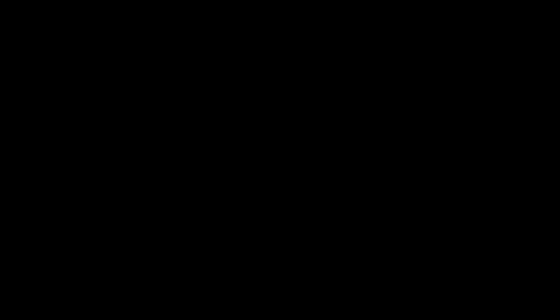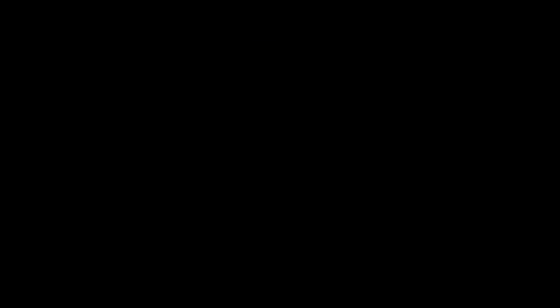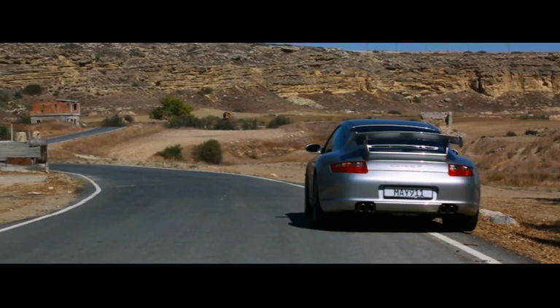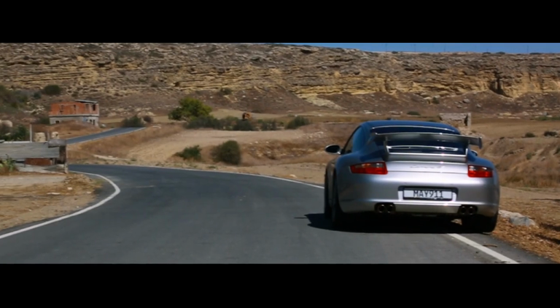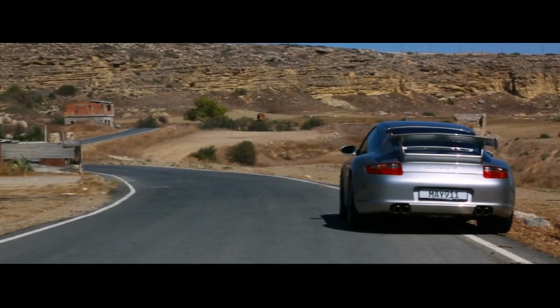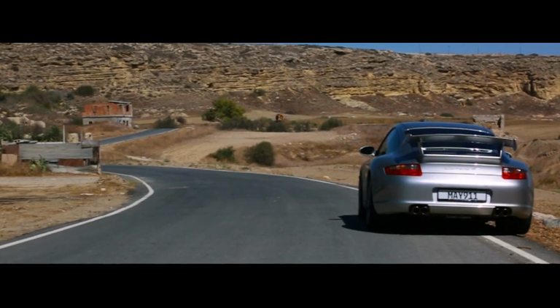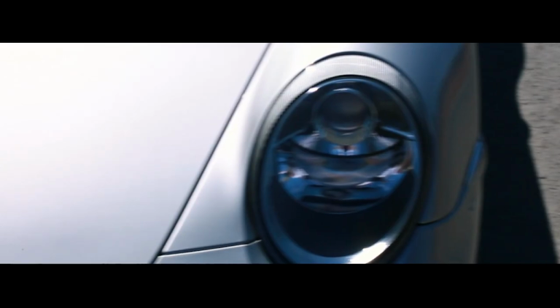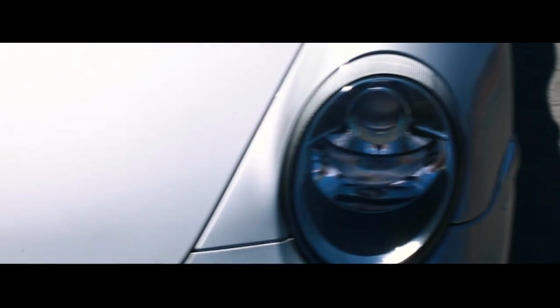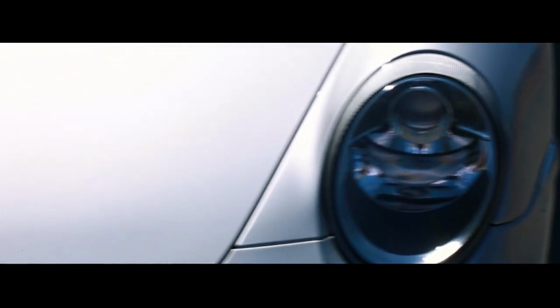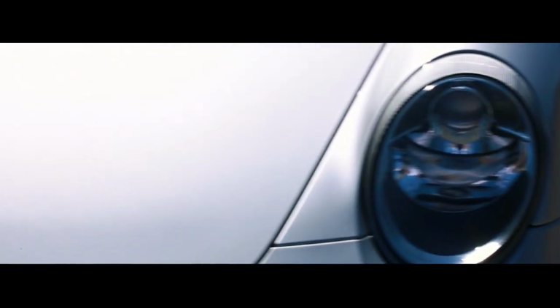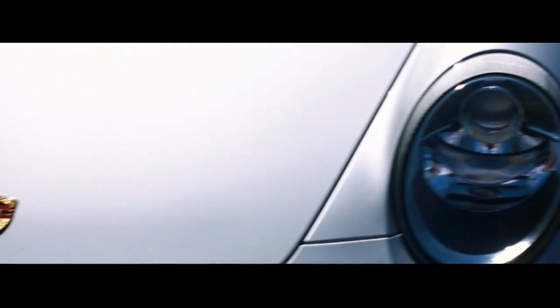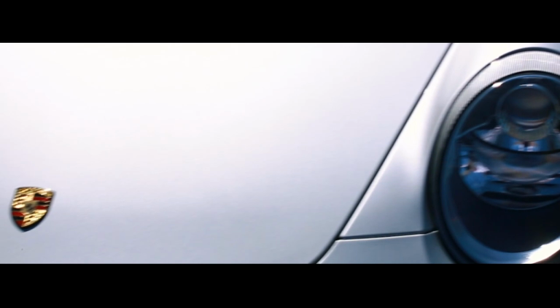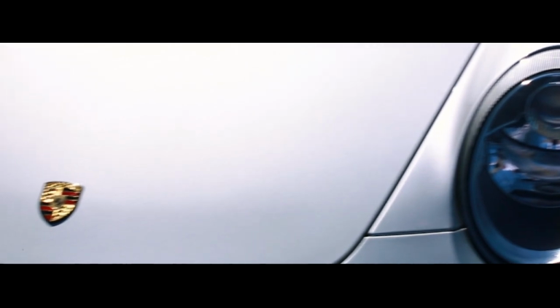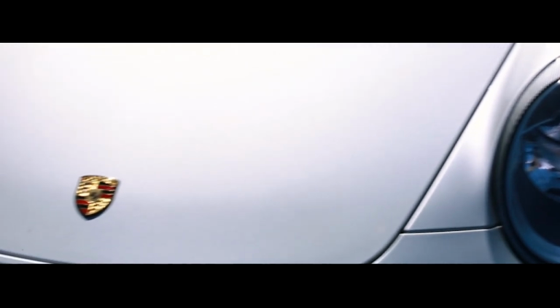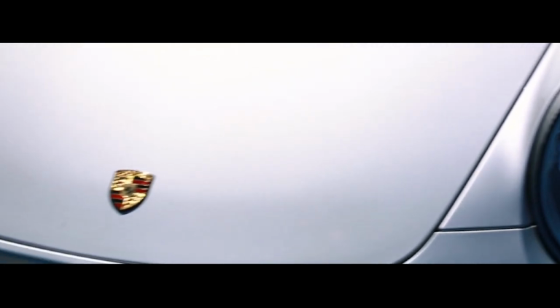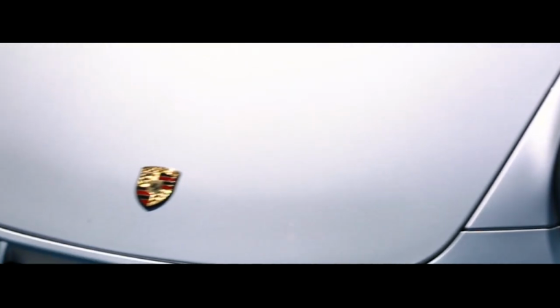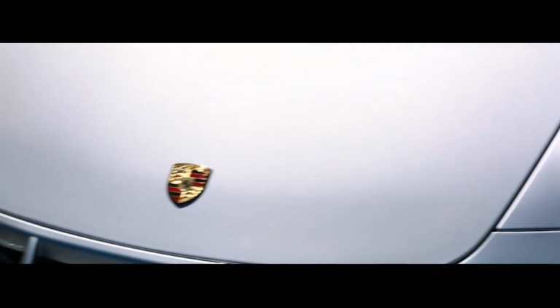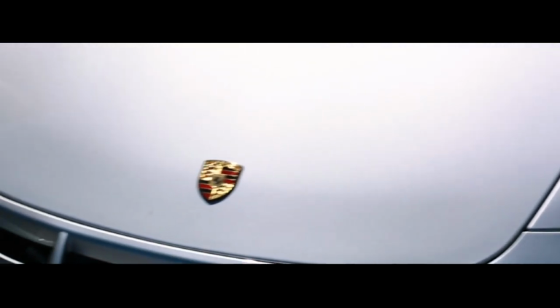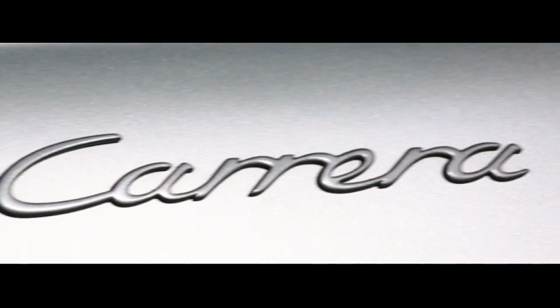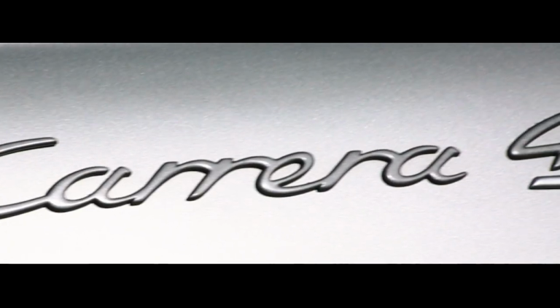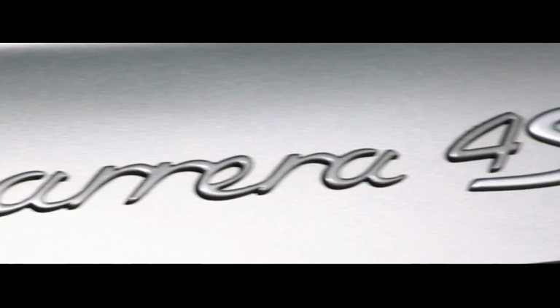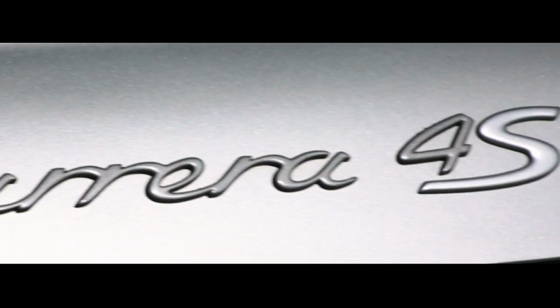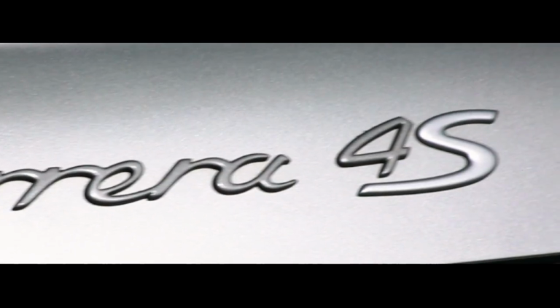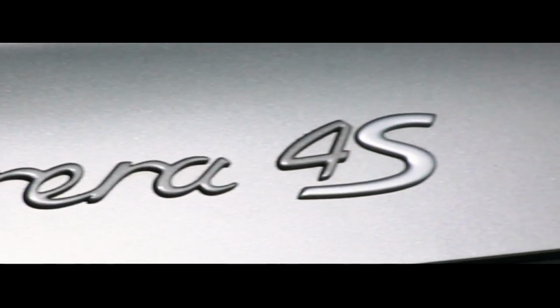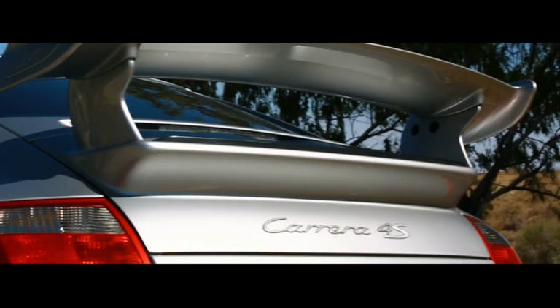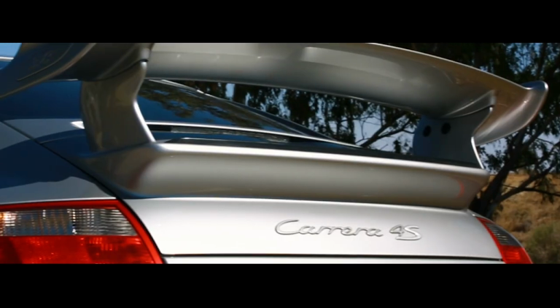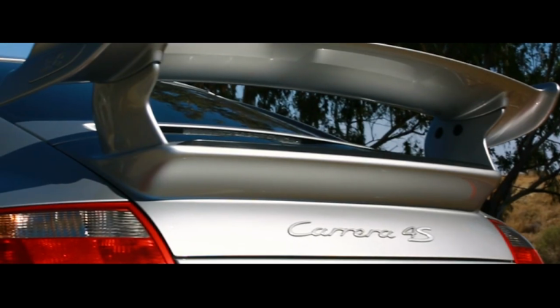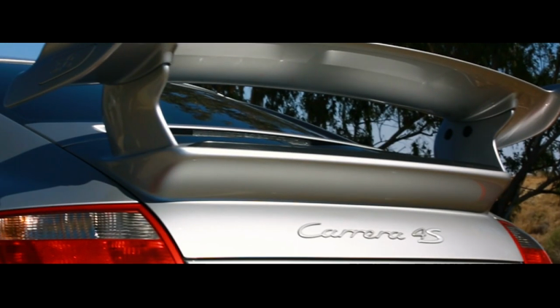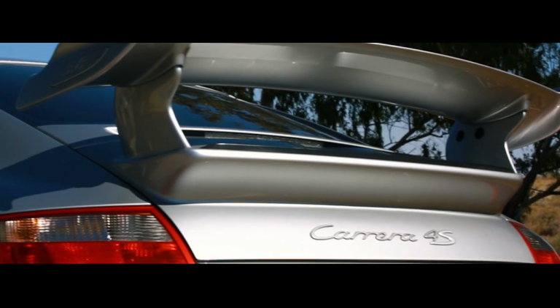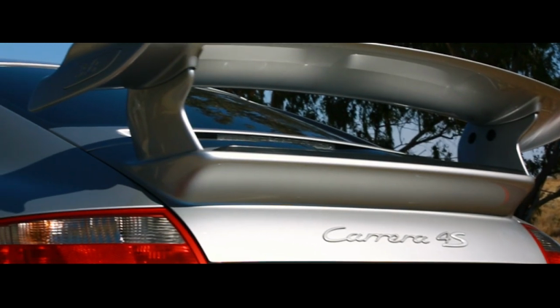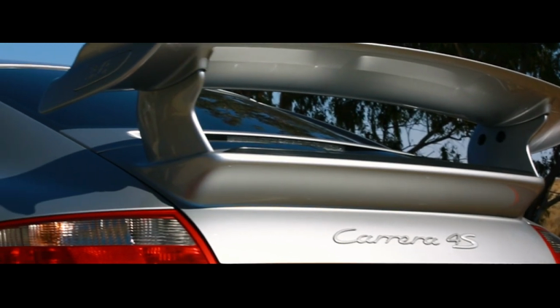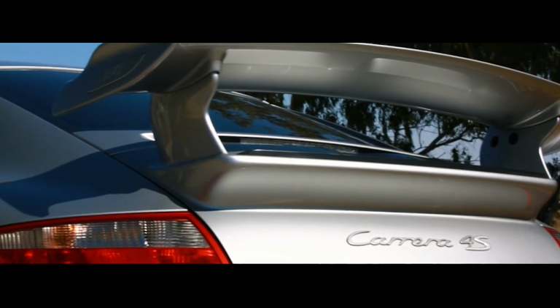Hi guys, we're here with J-Sport with a Porsche 911 Carrera 4S. Take it away.